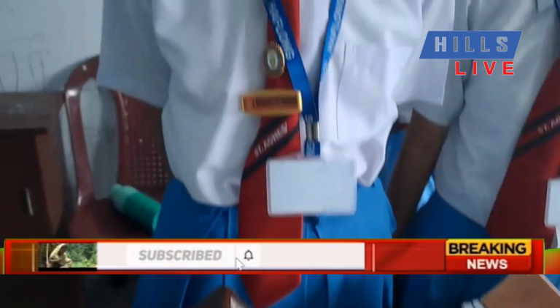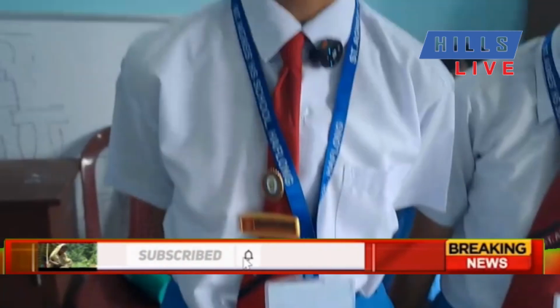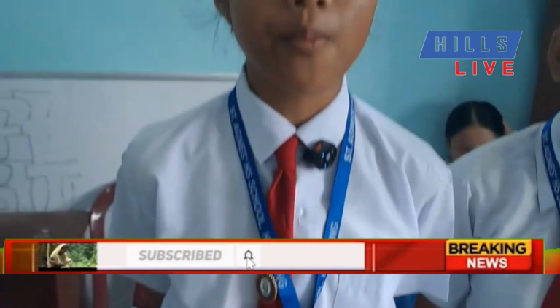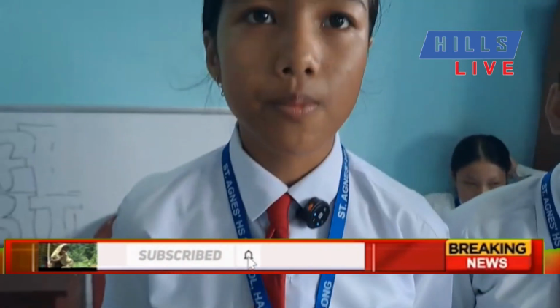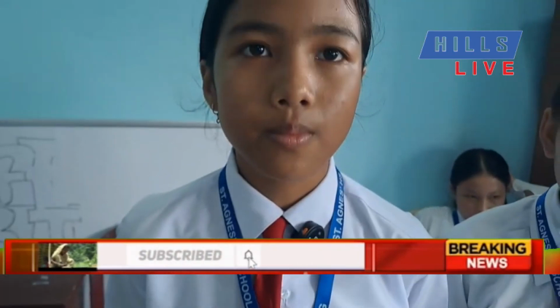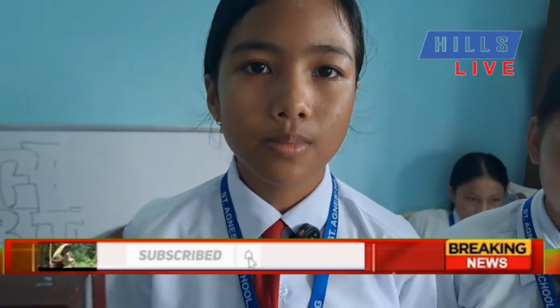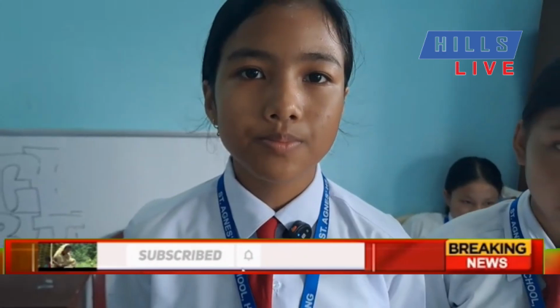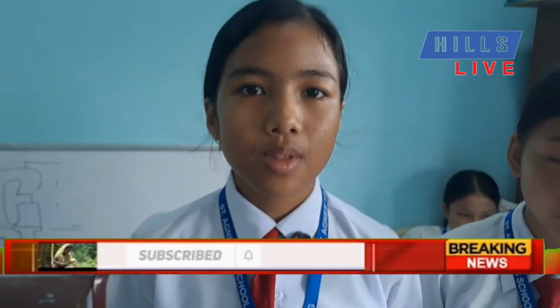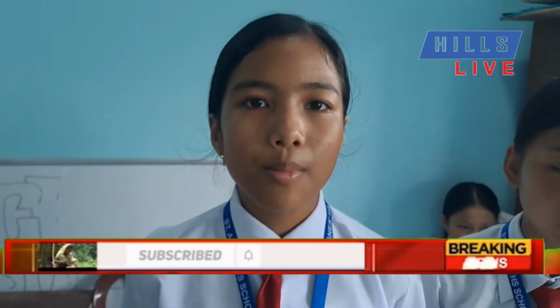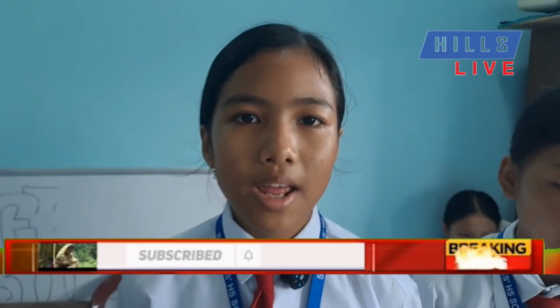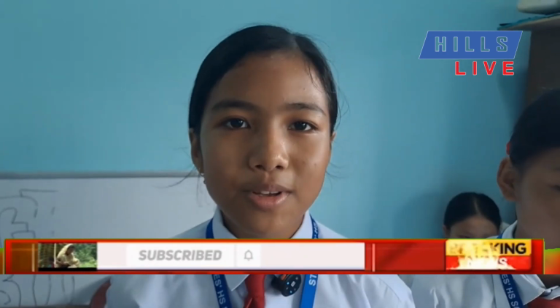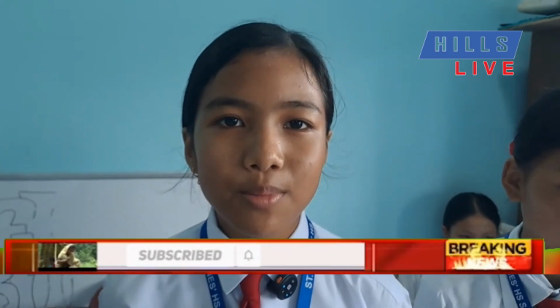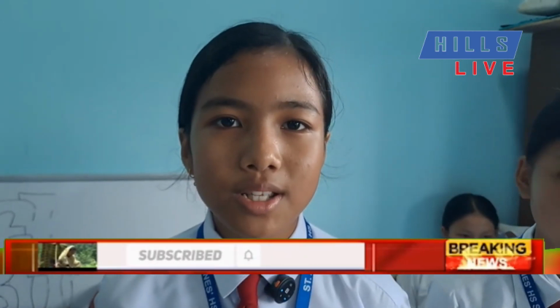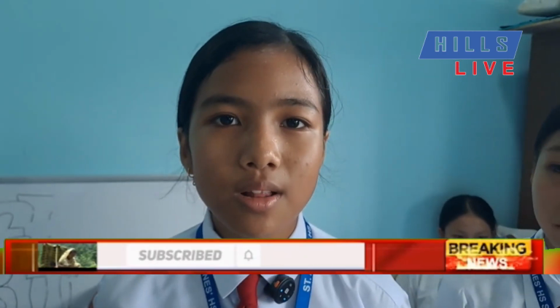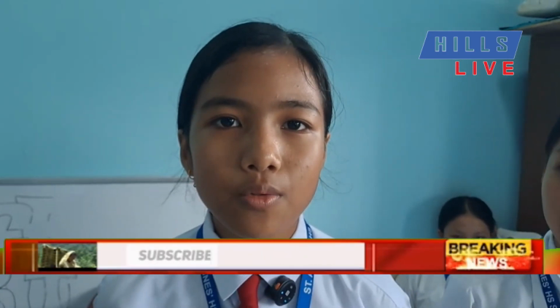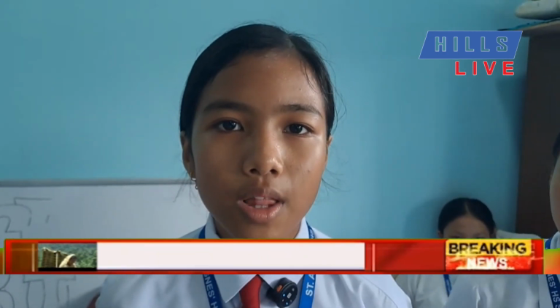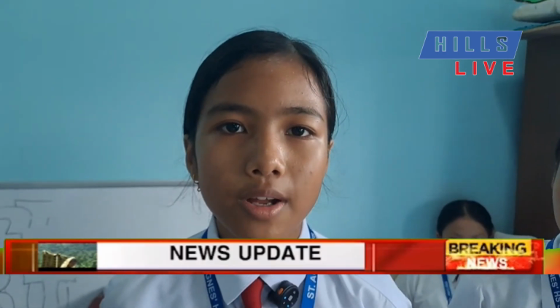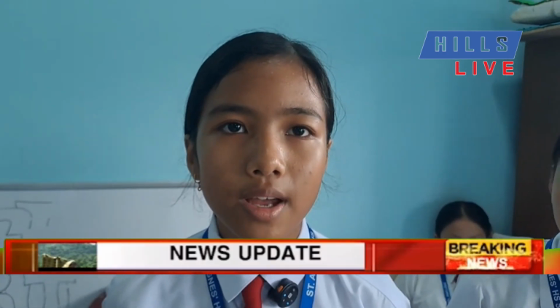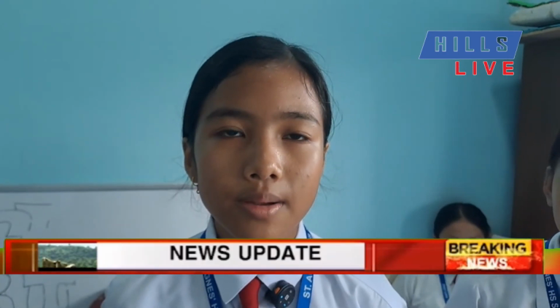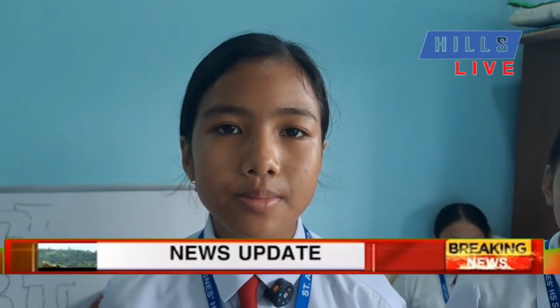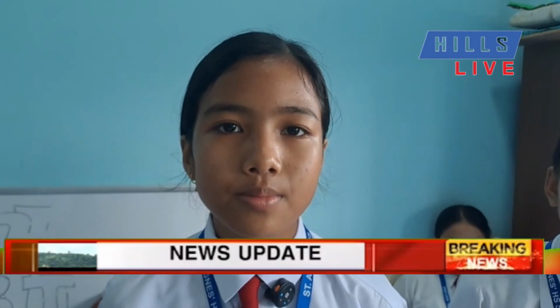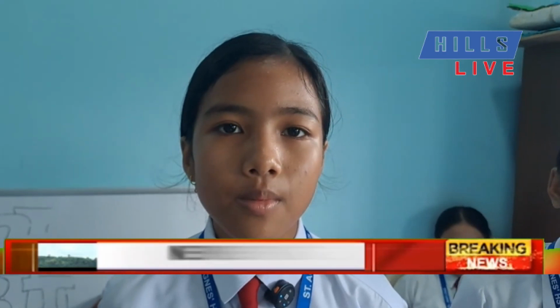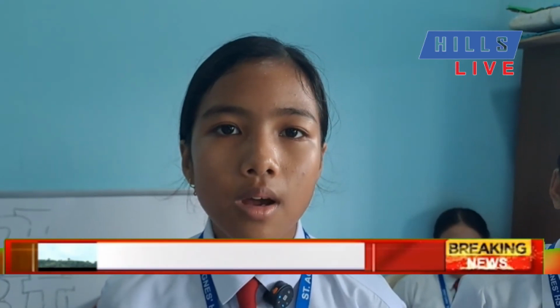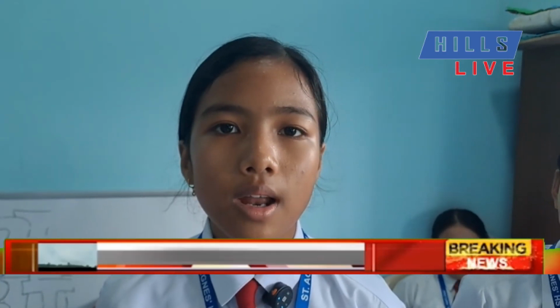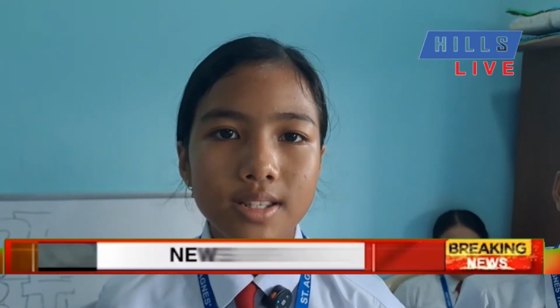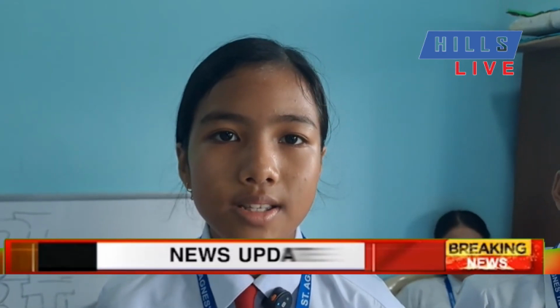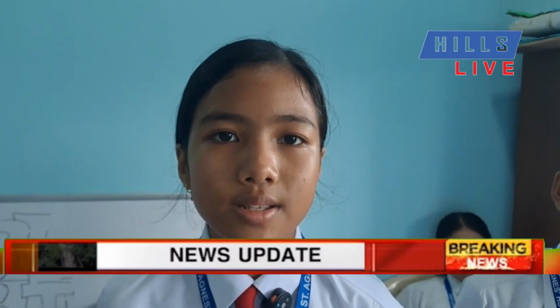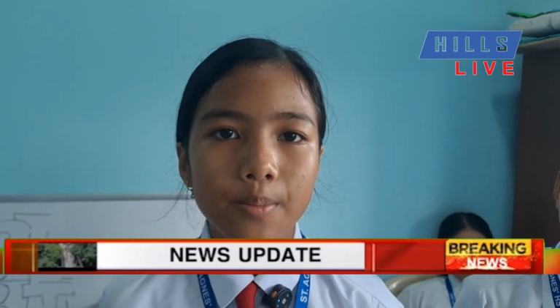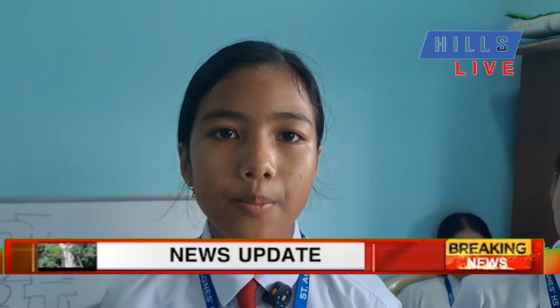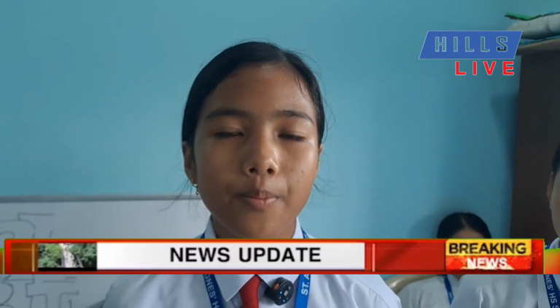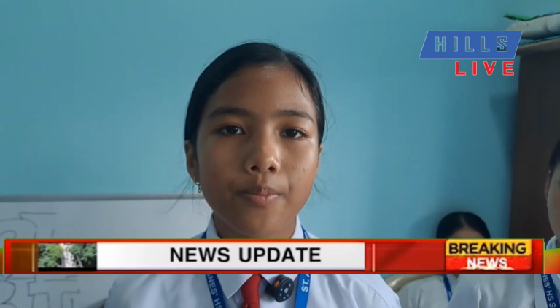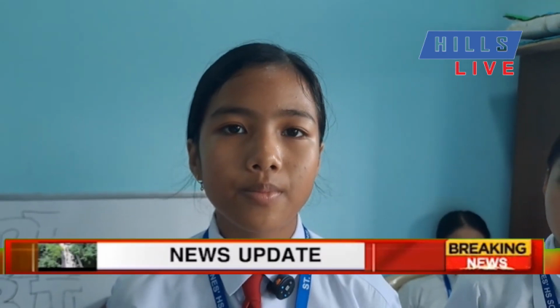What is your name? My name is Marci Lalwinkhadi Dantai. What's your class? Class 6. Thank you.